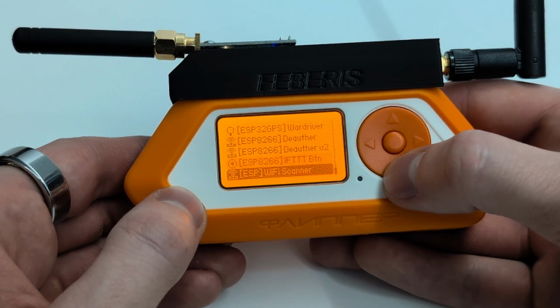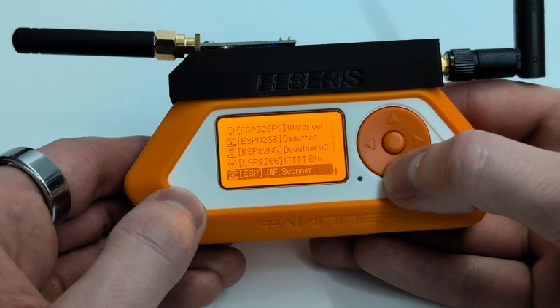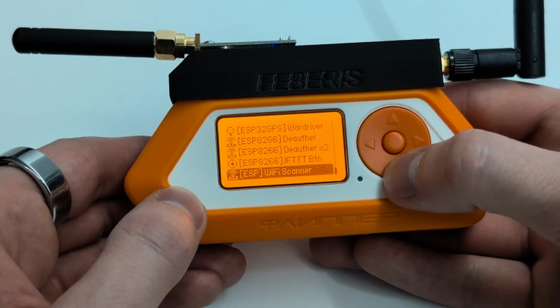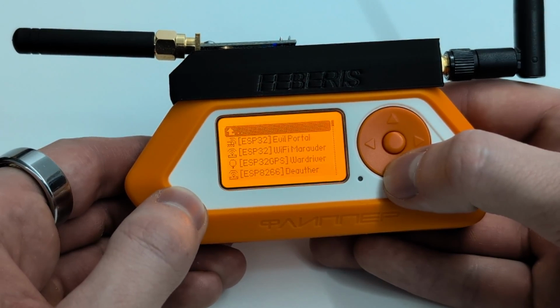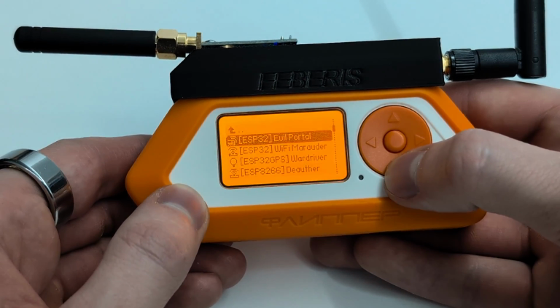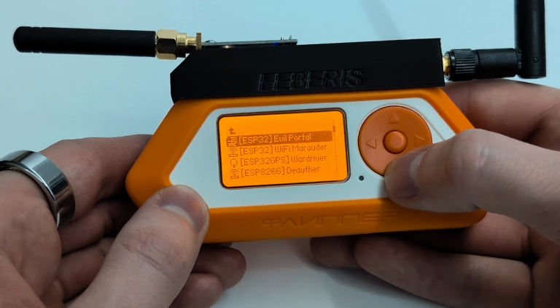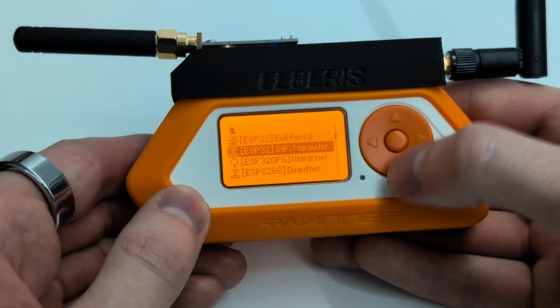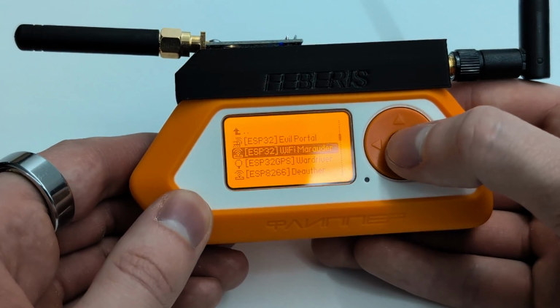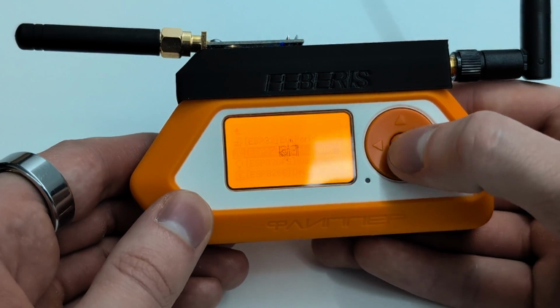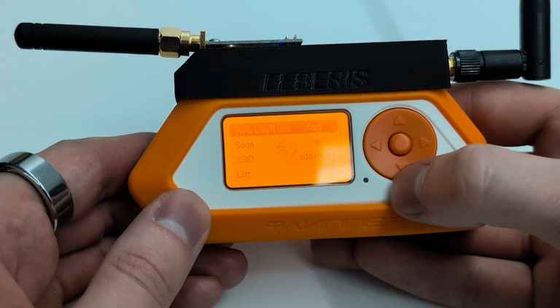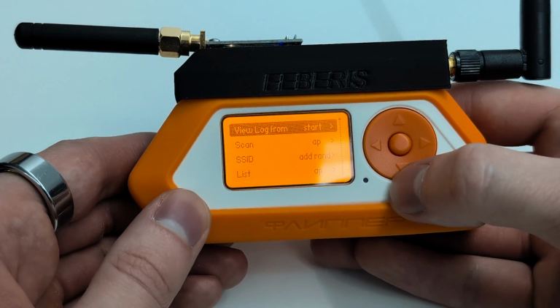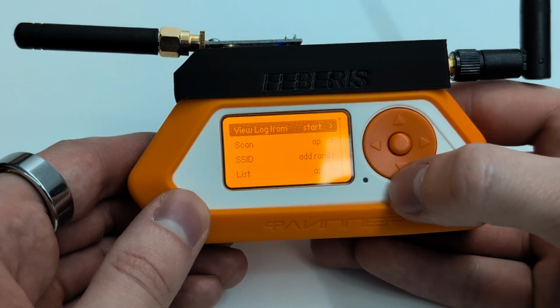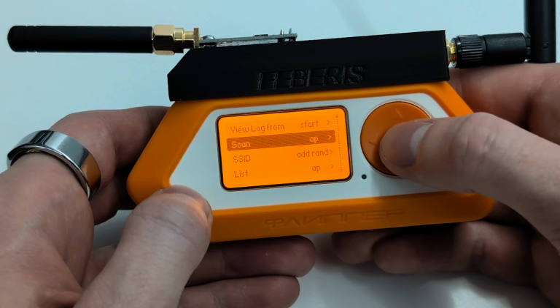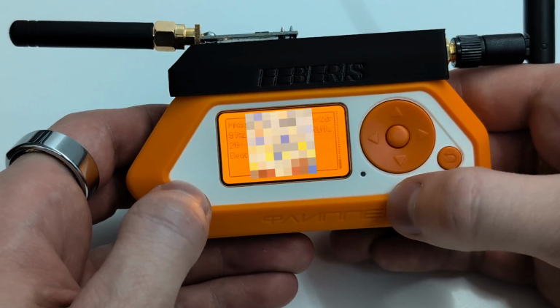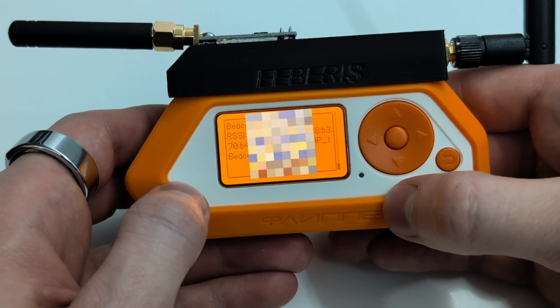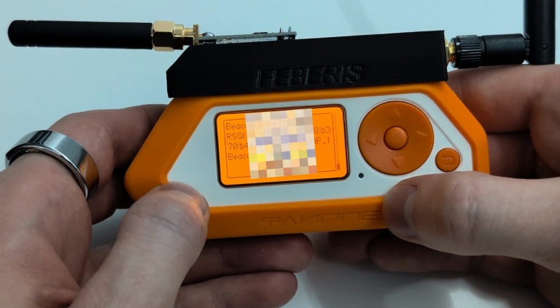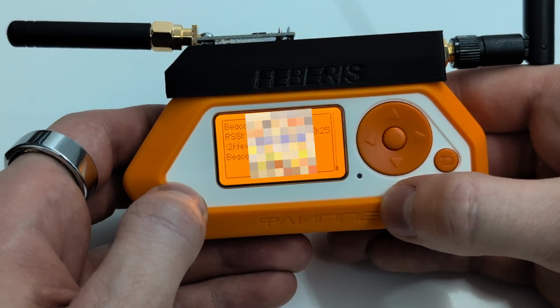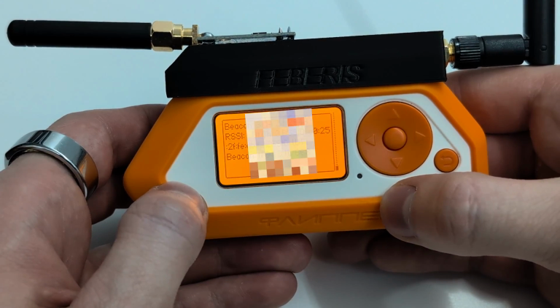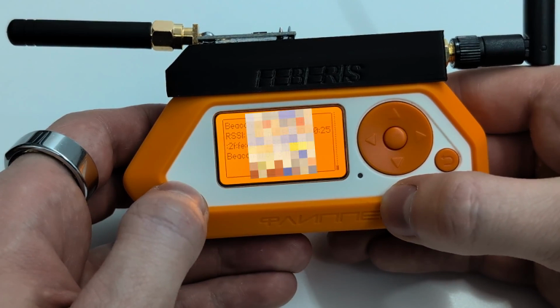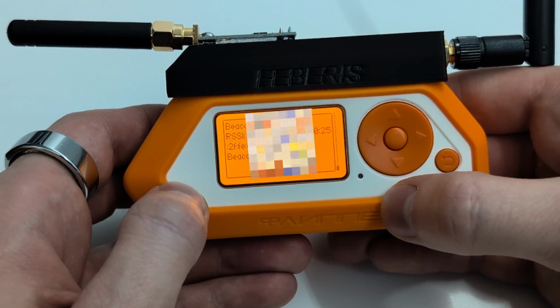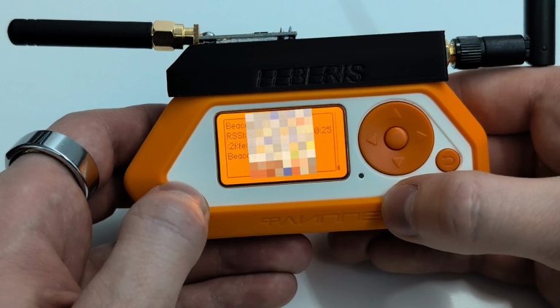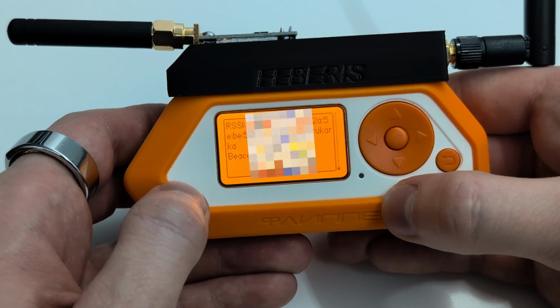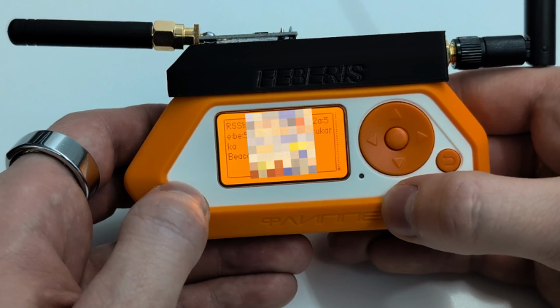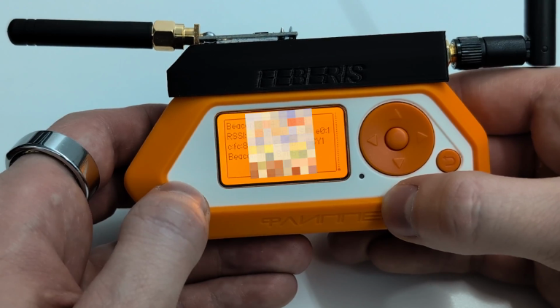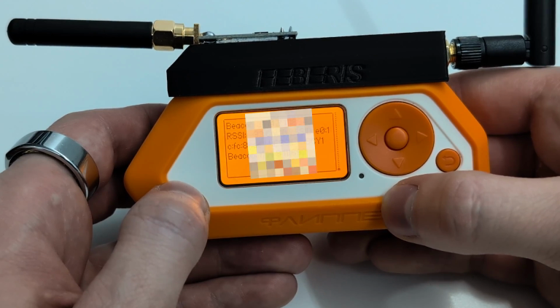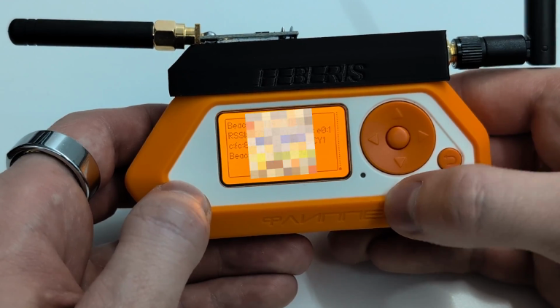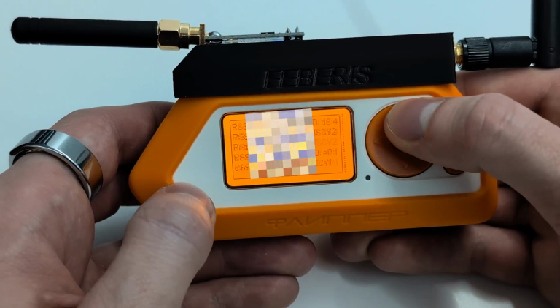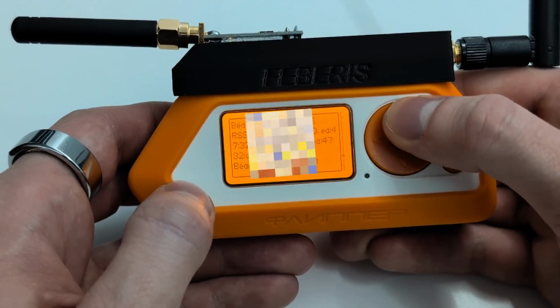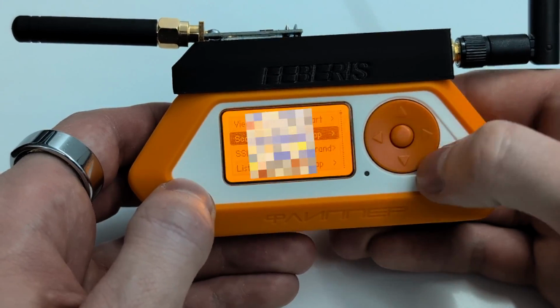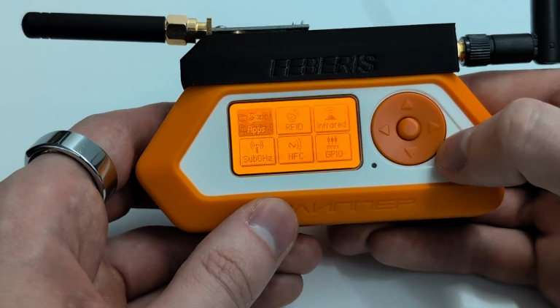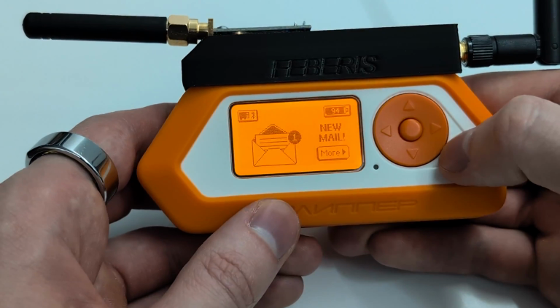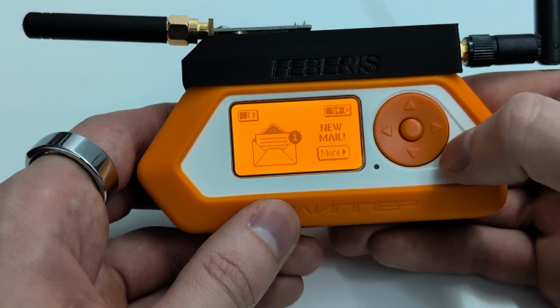I'll turn on Marauder. Scanning Wi-Fi works. It seems that this system is fully compatible with FIBRUS.